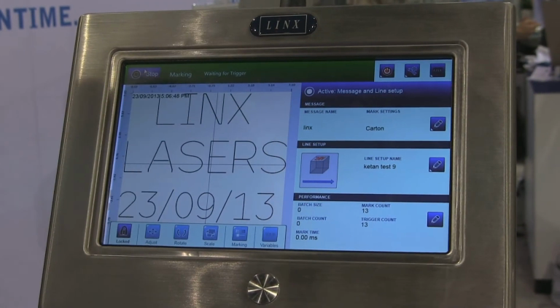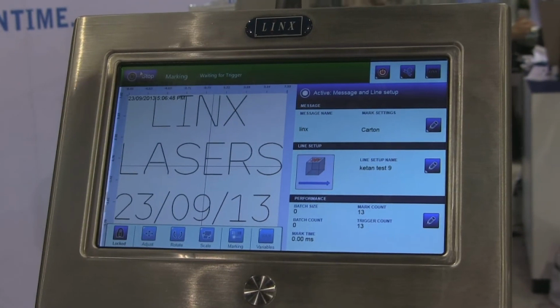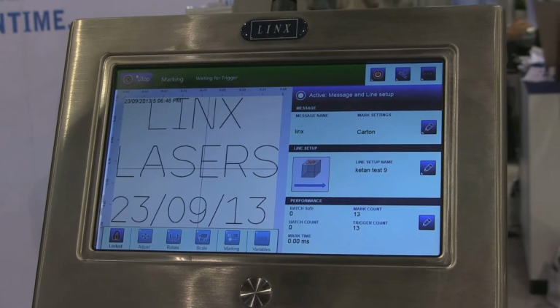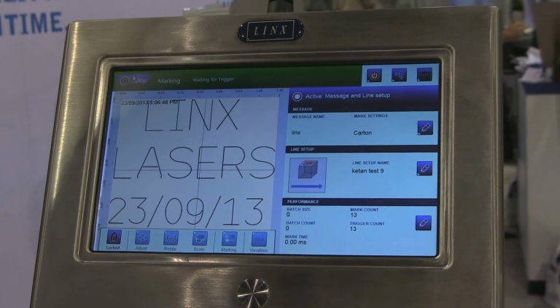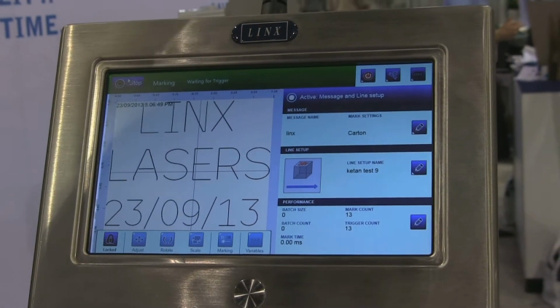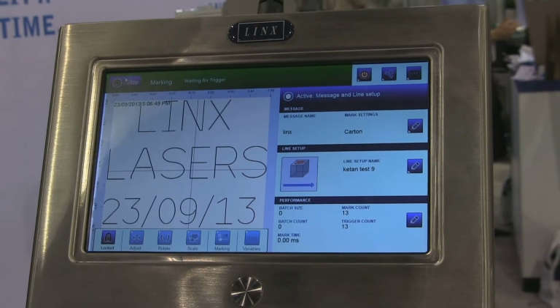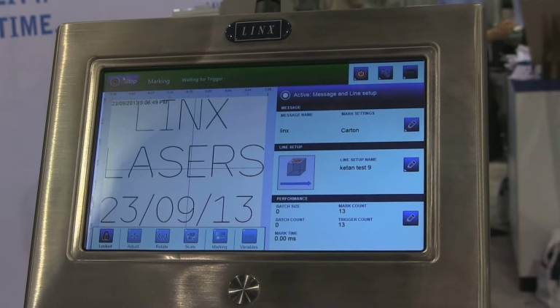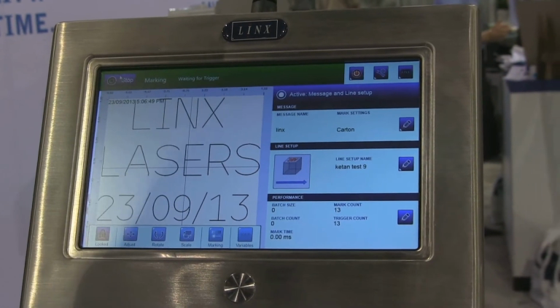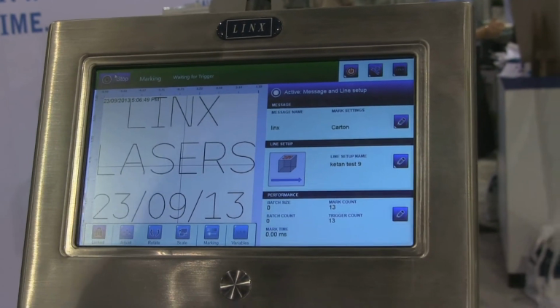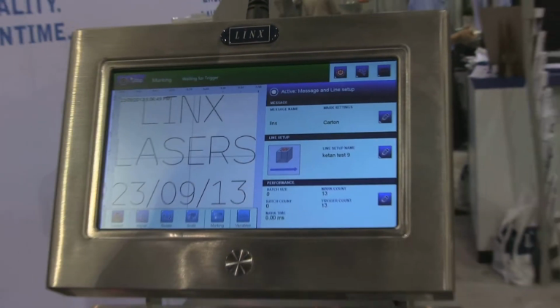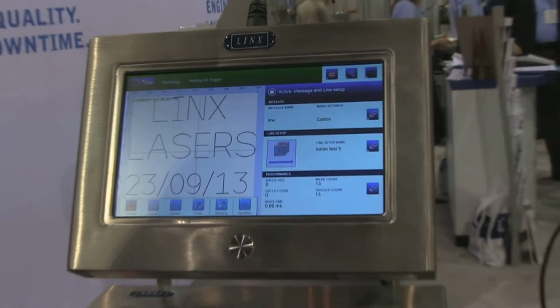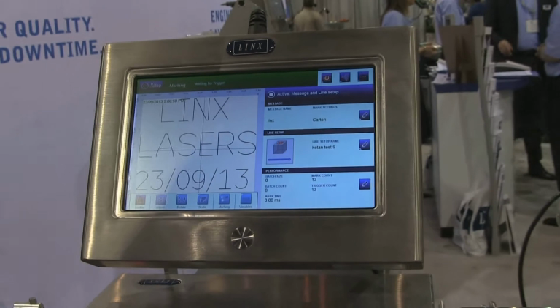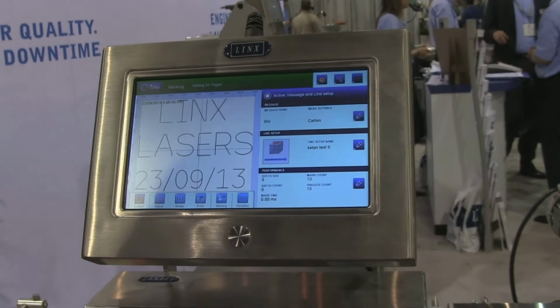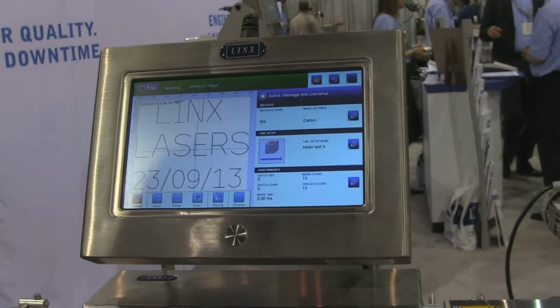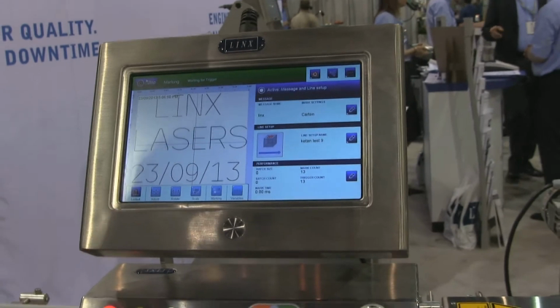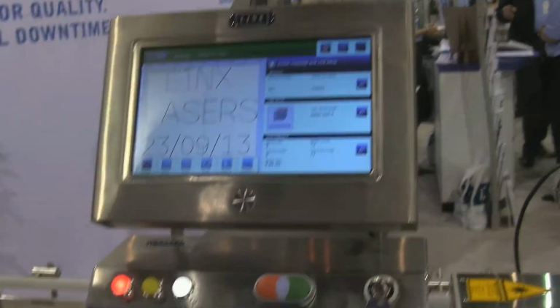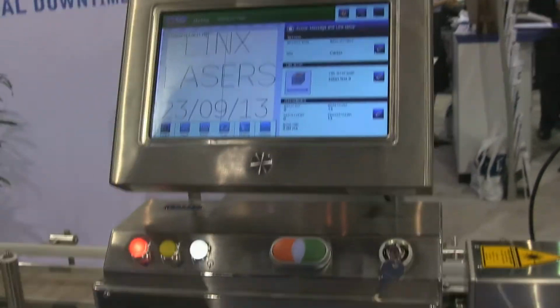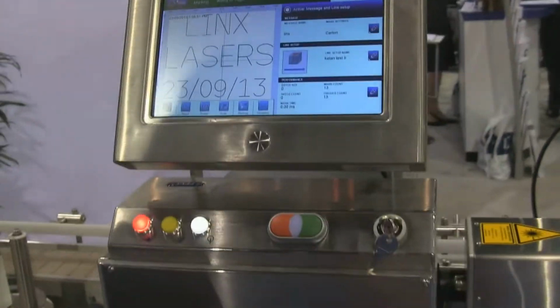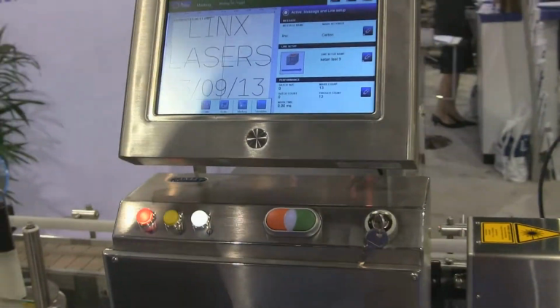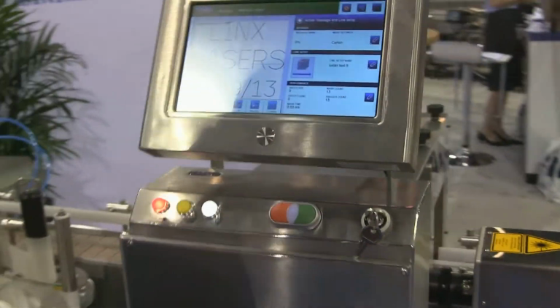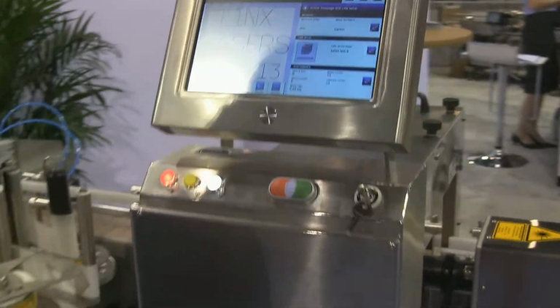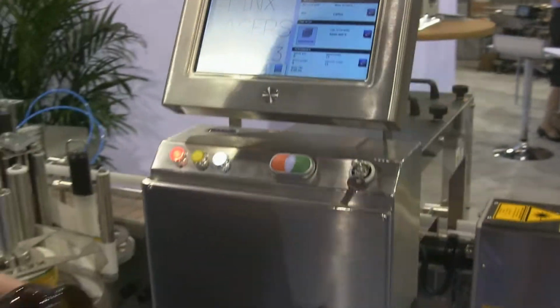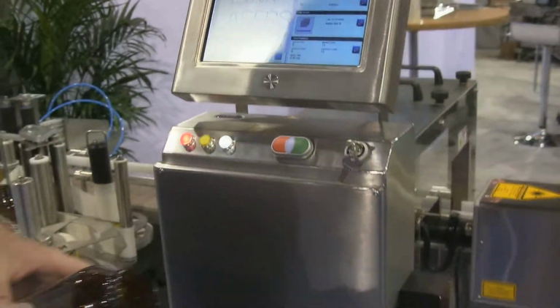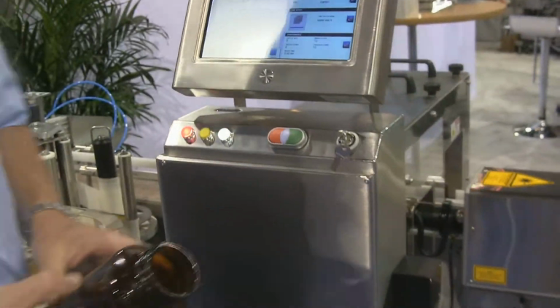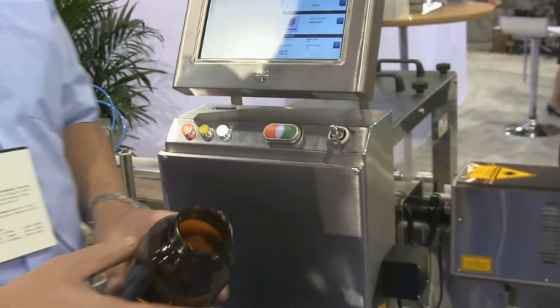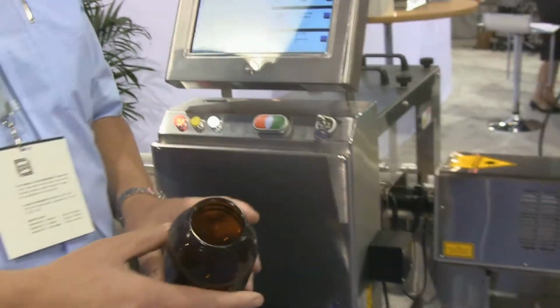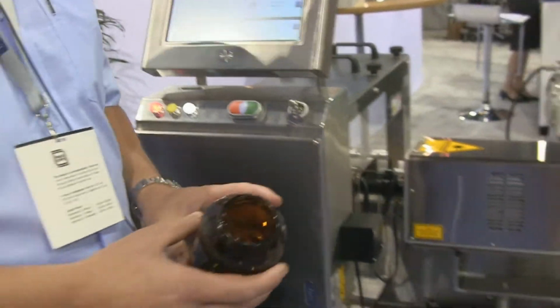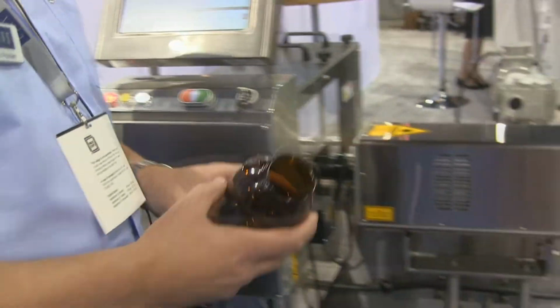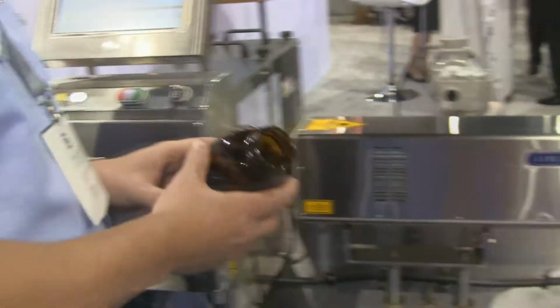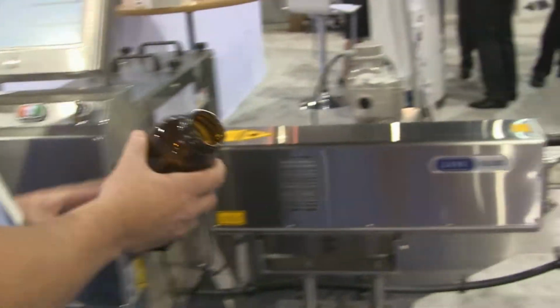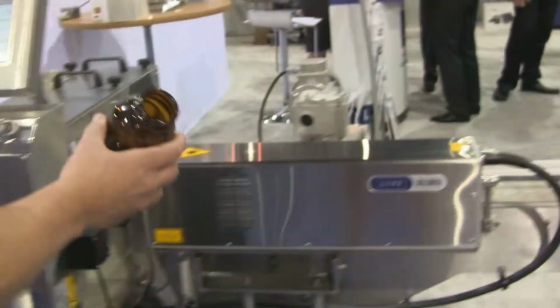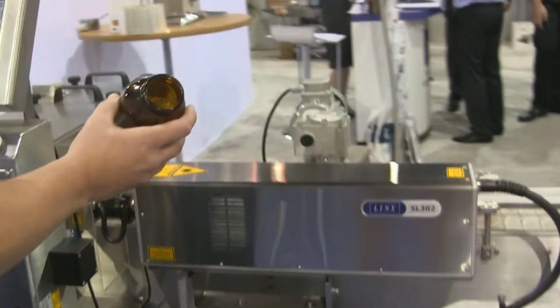The laser itself — we're going to code onto a glass bottle and the laser will etch into the surface of the bottle creating the code.